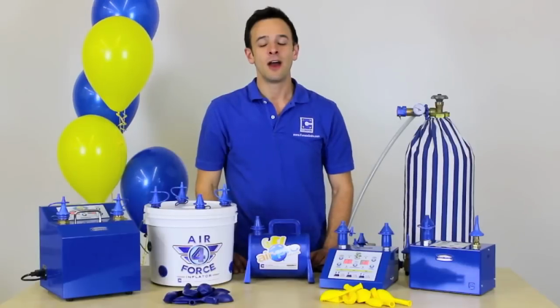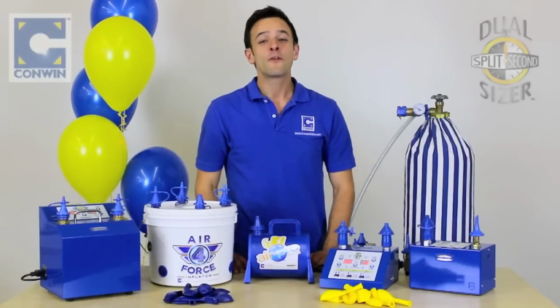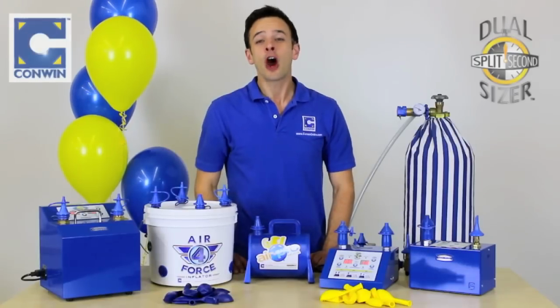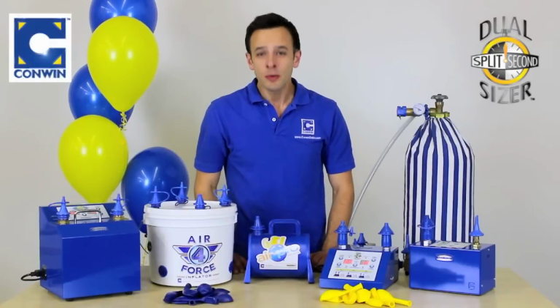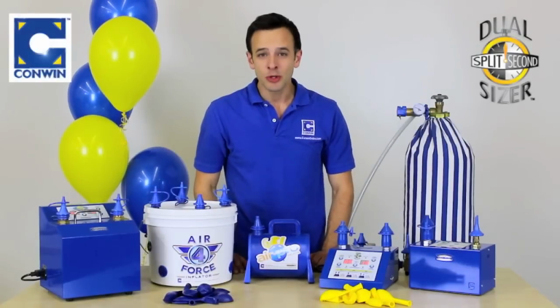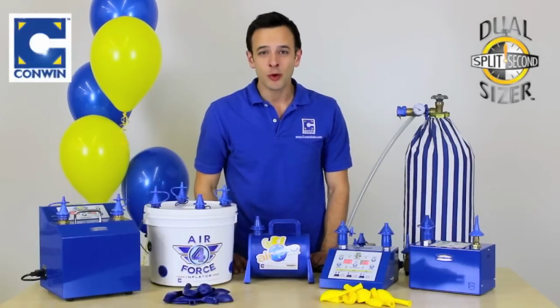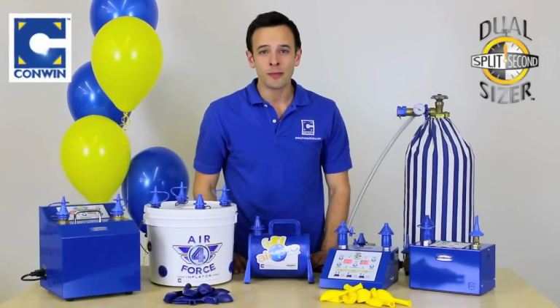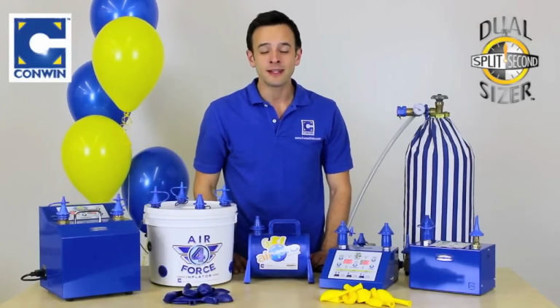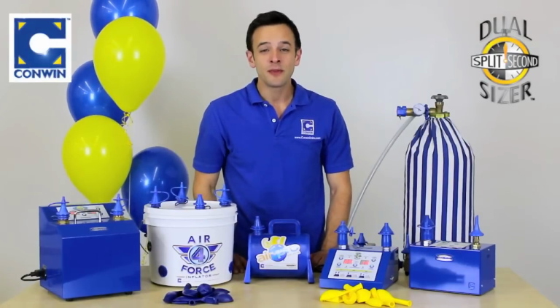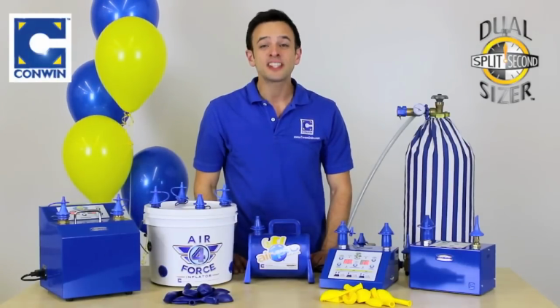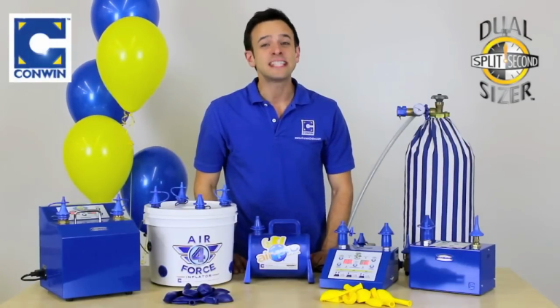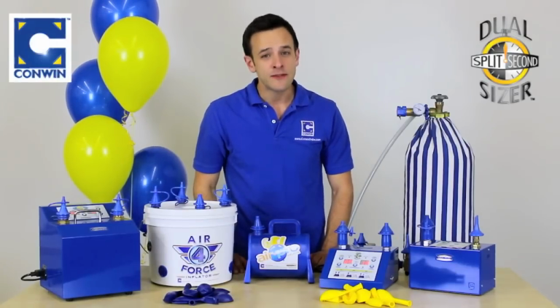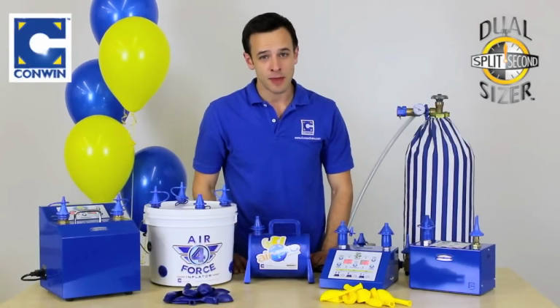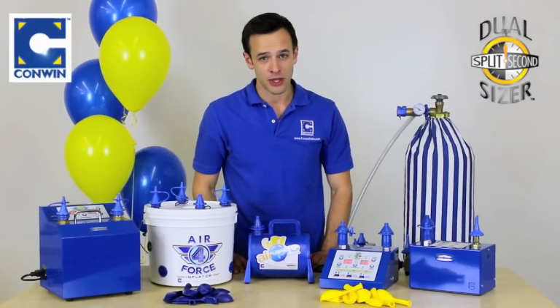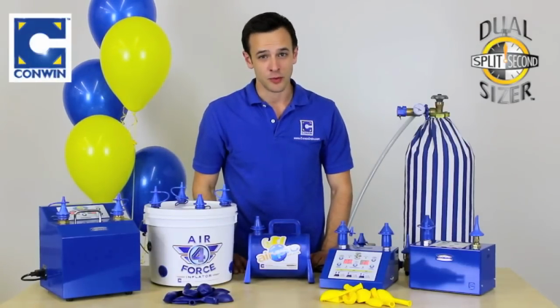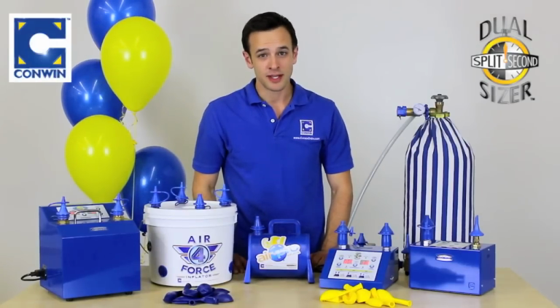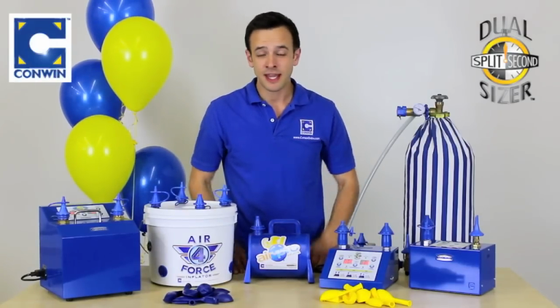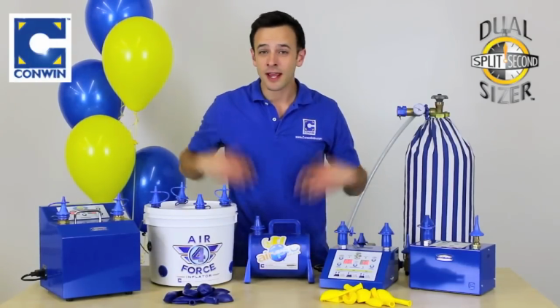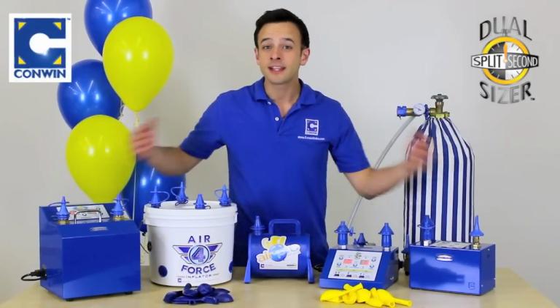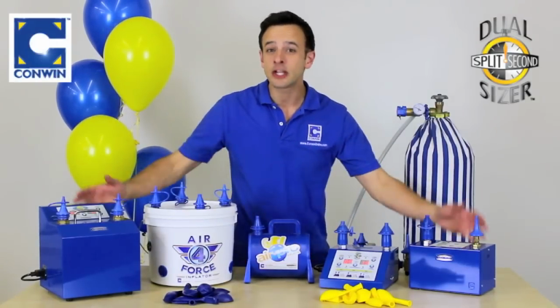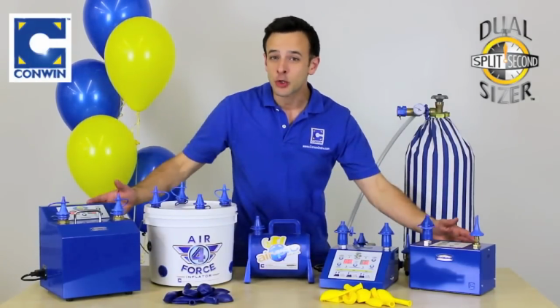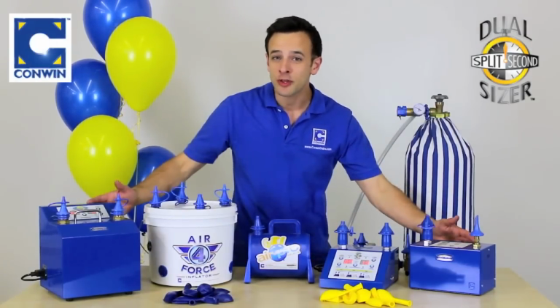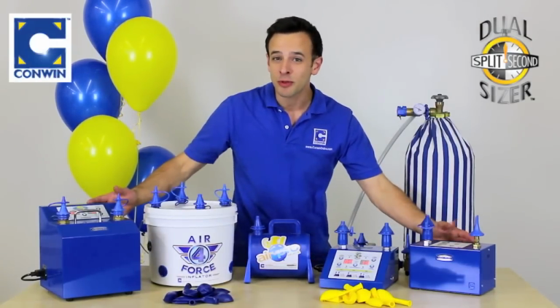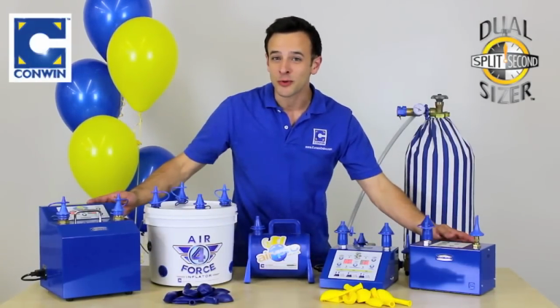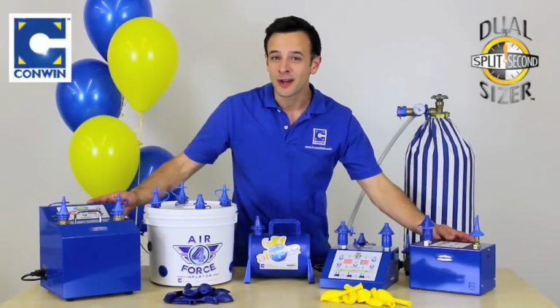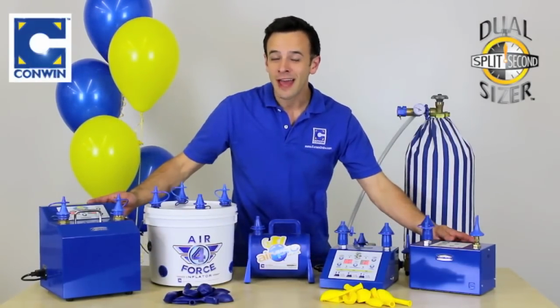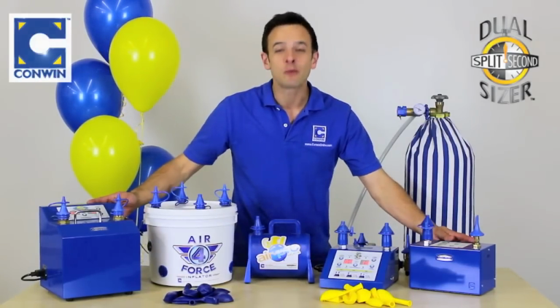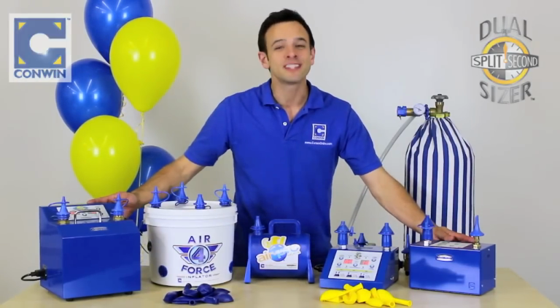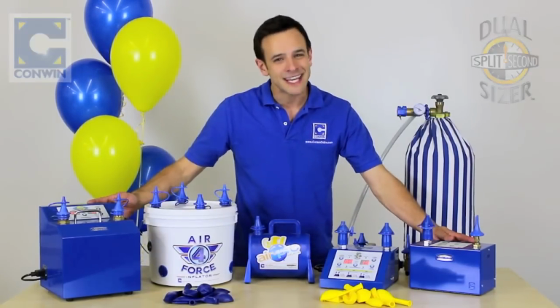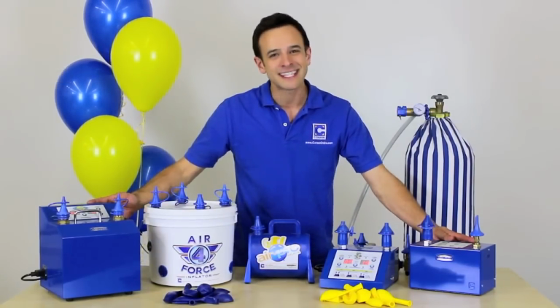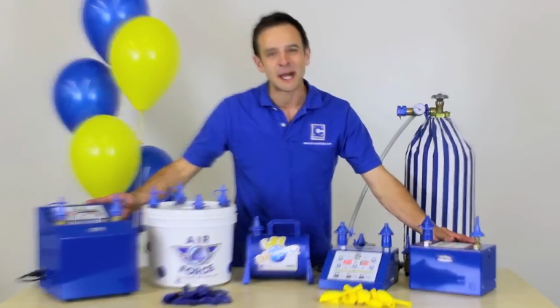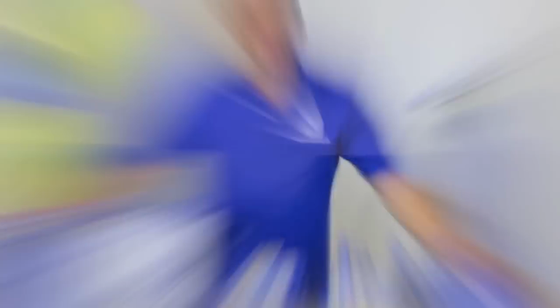For Conwen Balloon Equipment, this is Stephen Mayhew, saying stay true to the blue, and we'll see you at Setup.